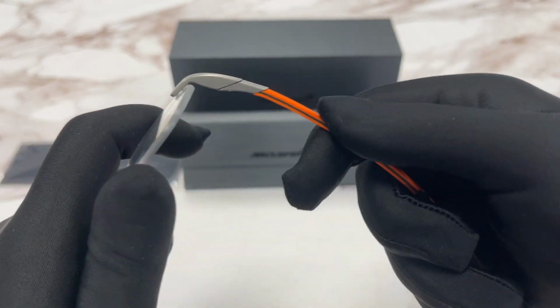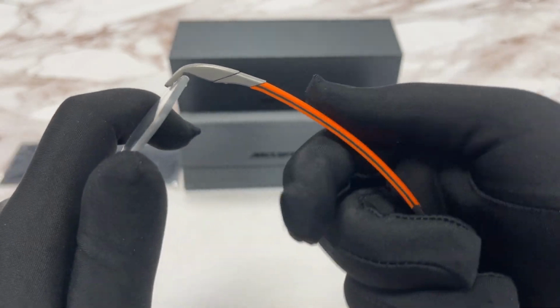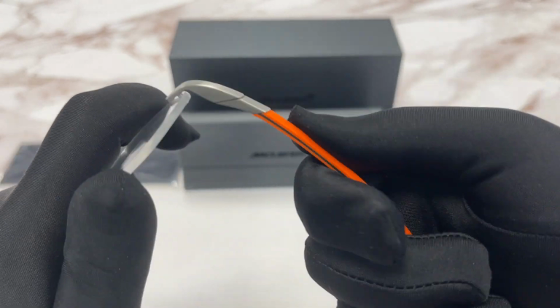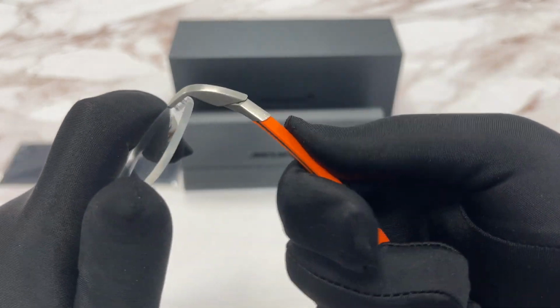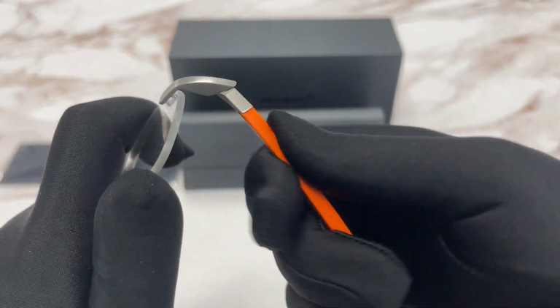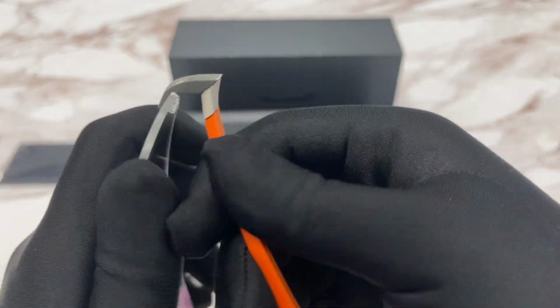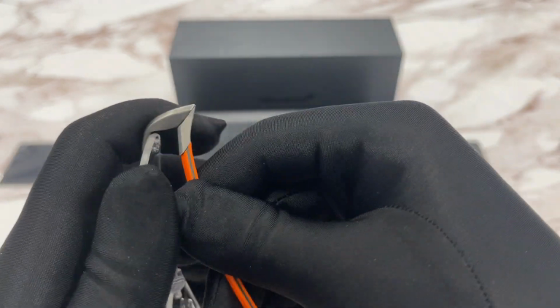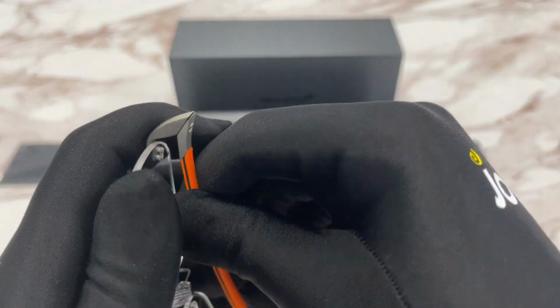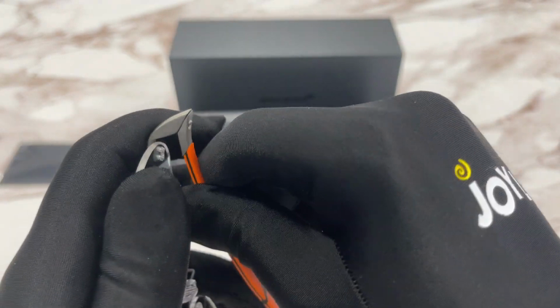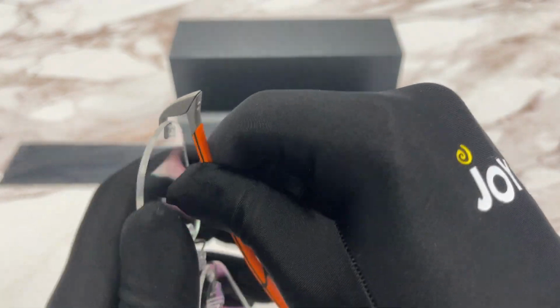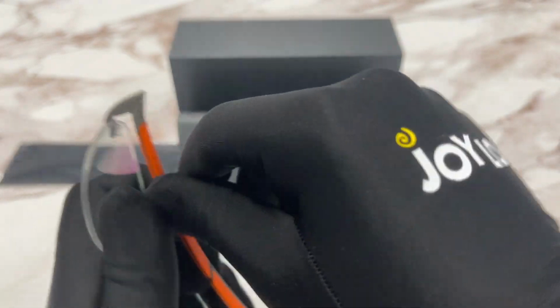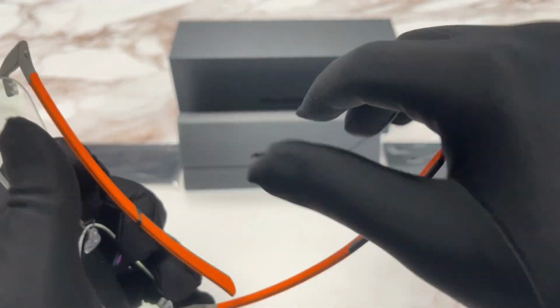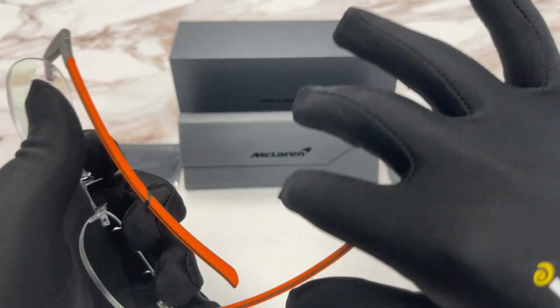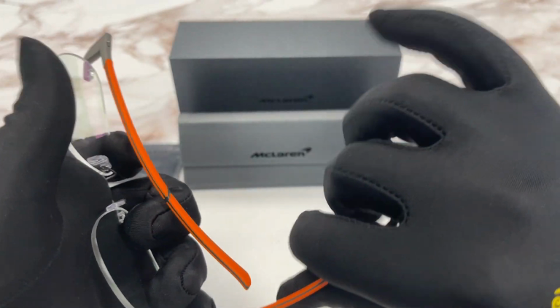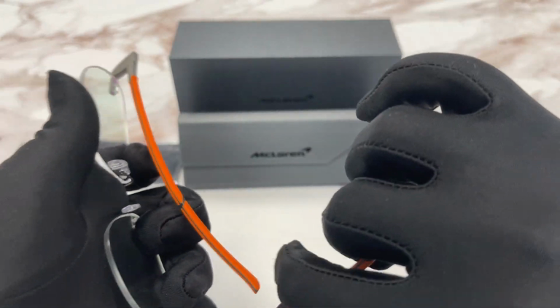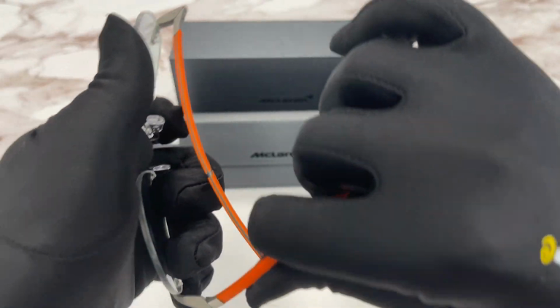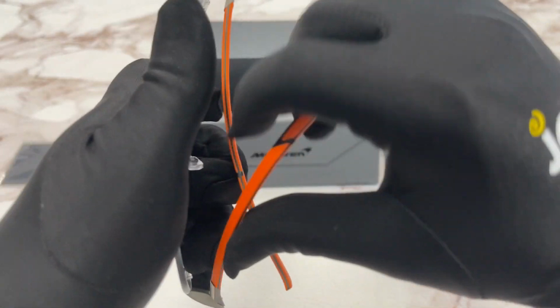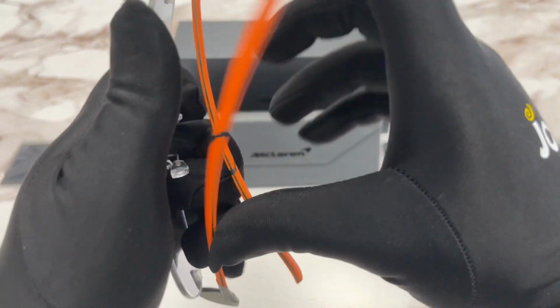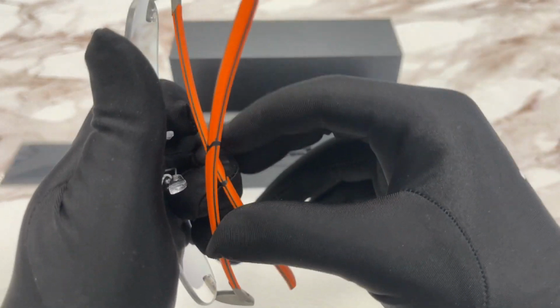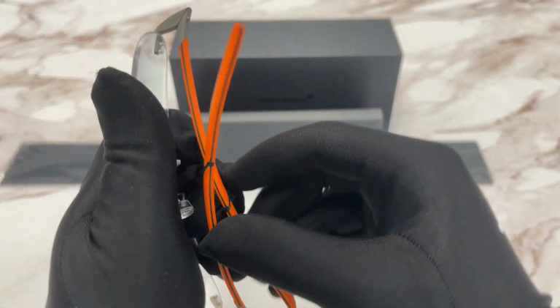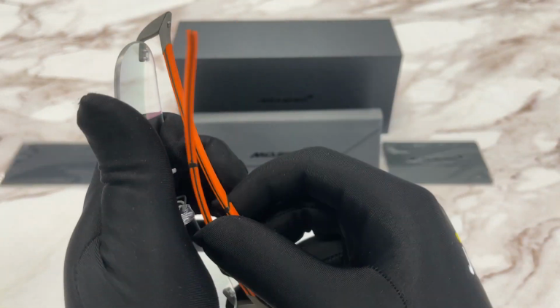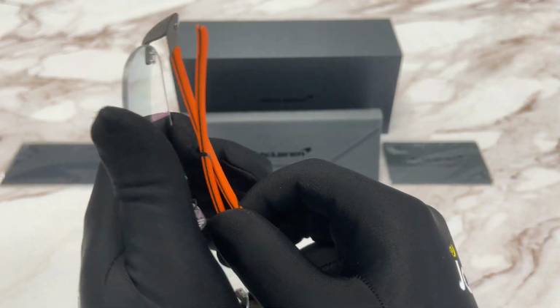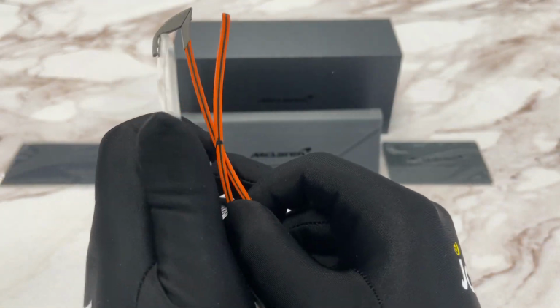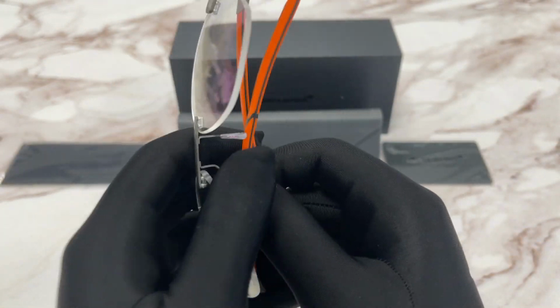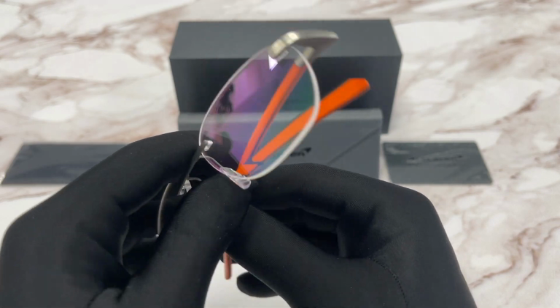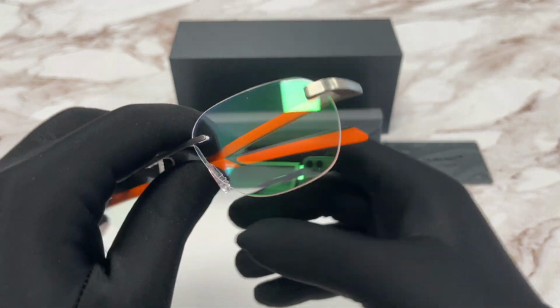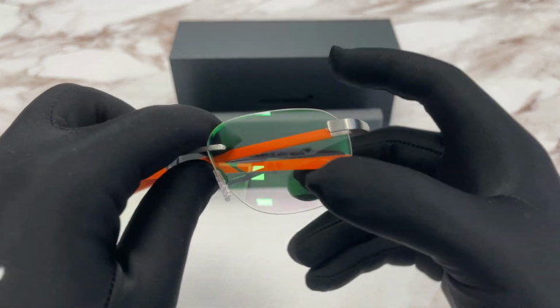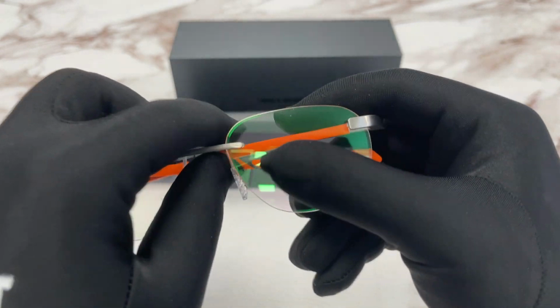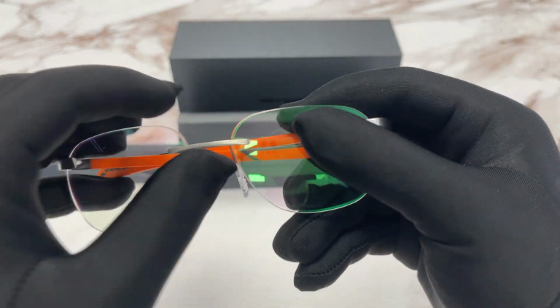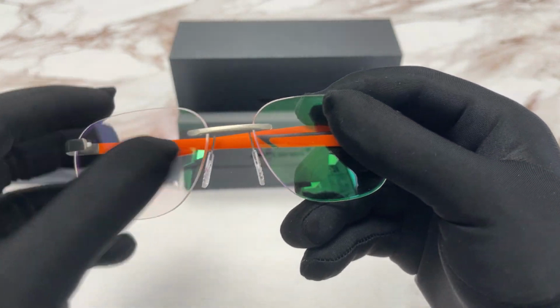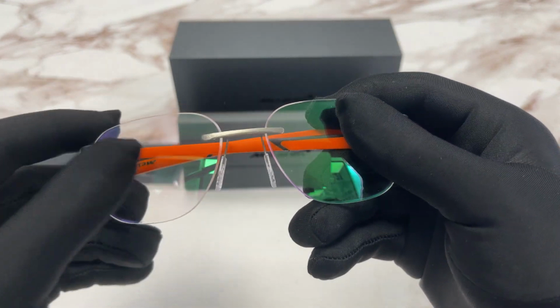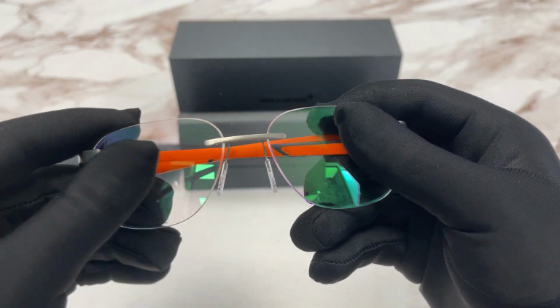It closes back like this. And these are demo lenses.